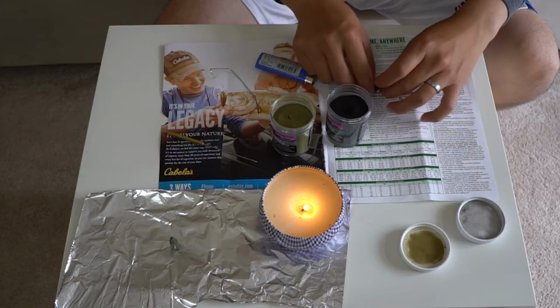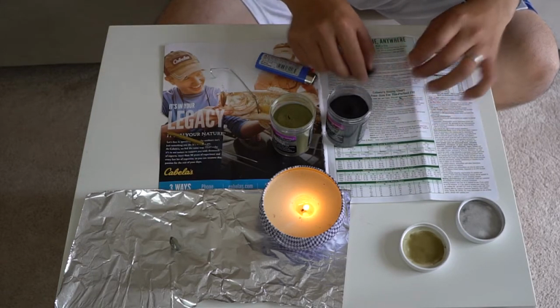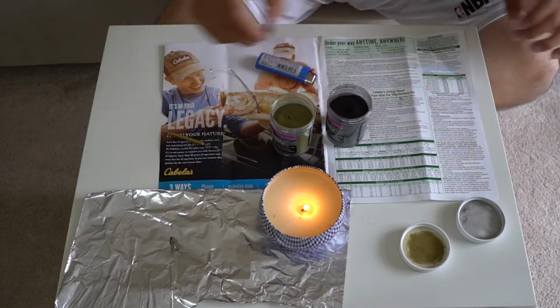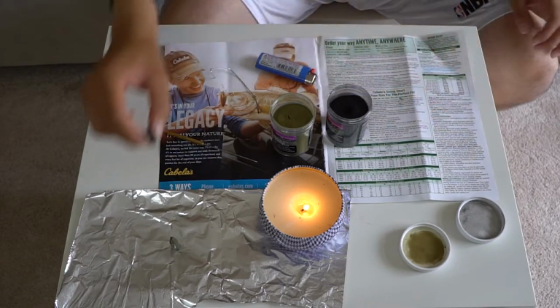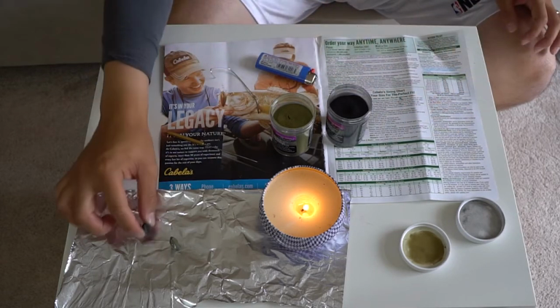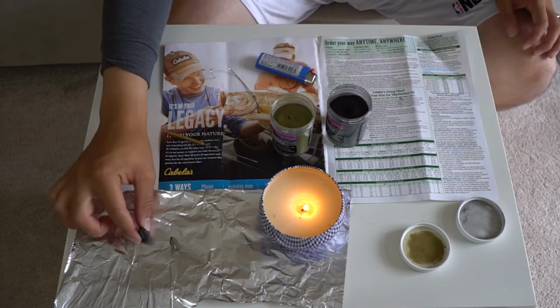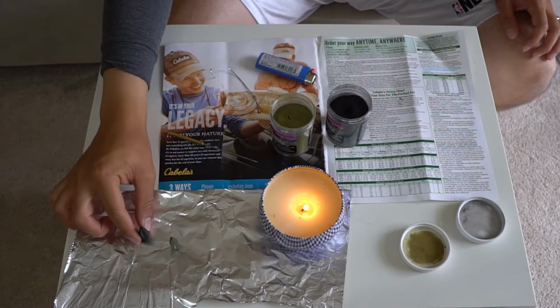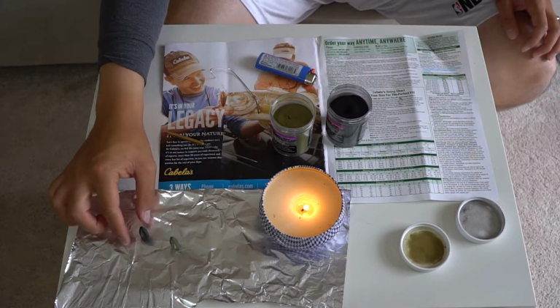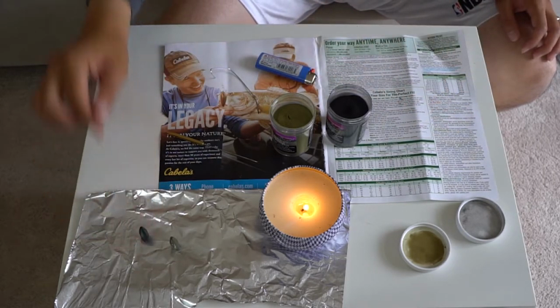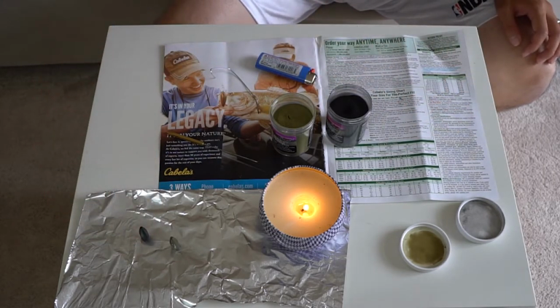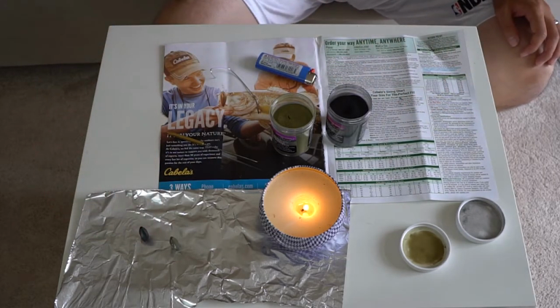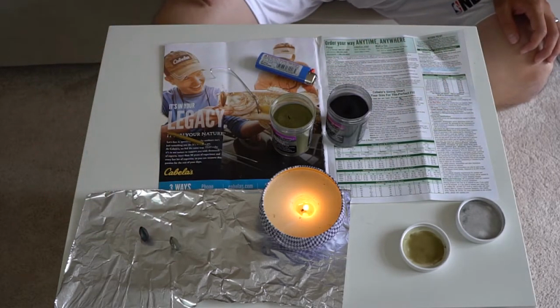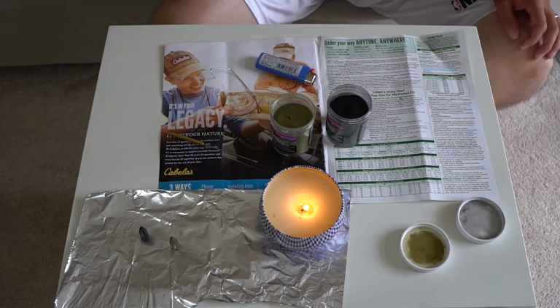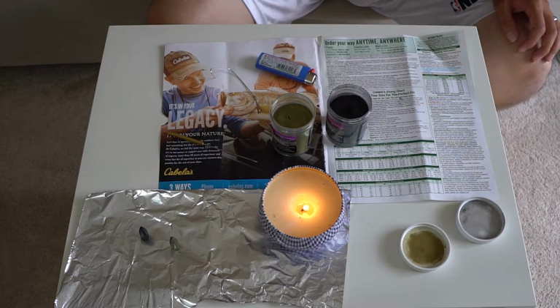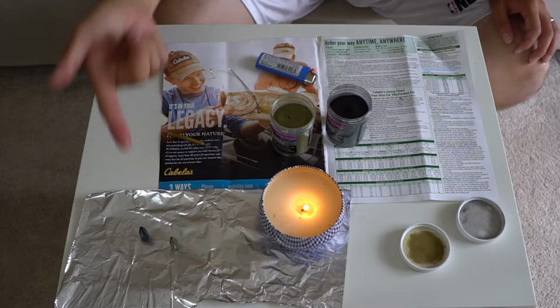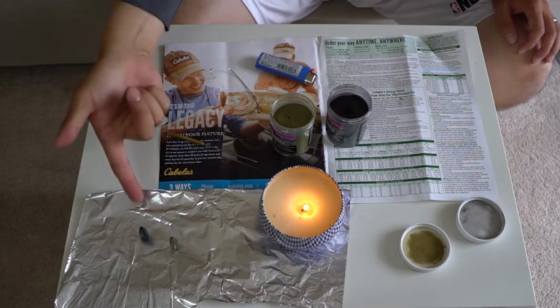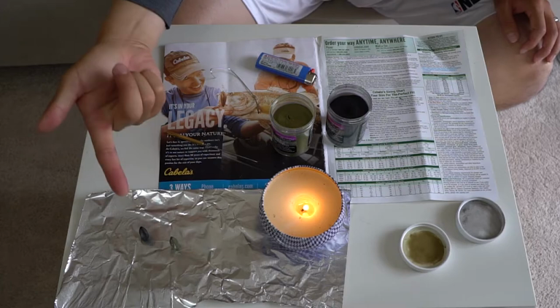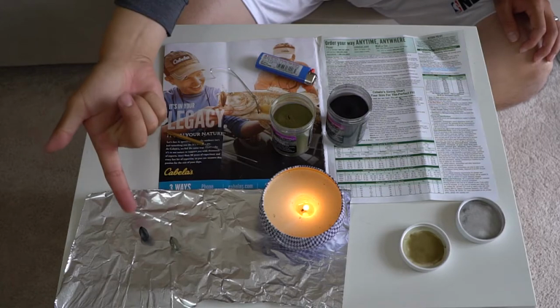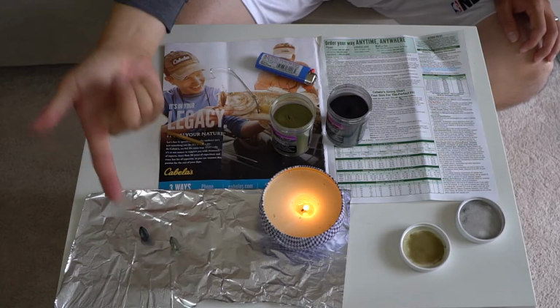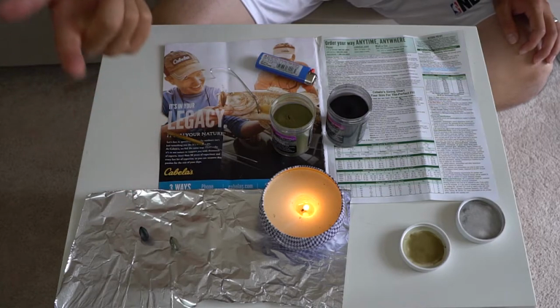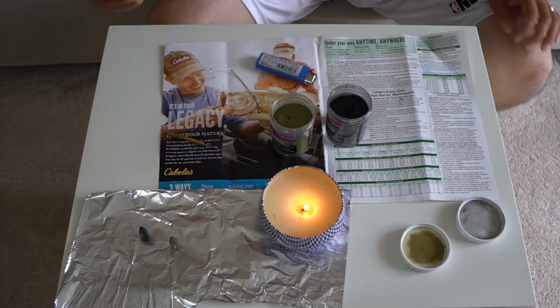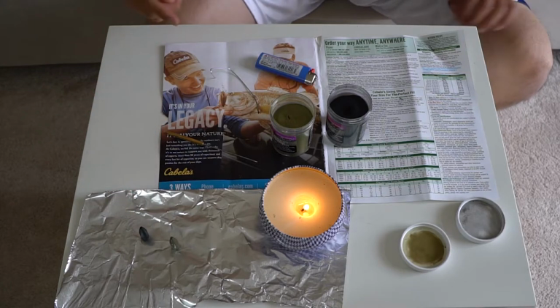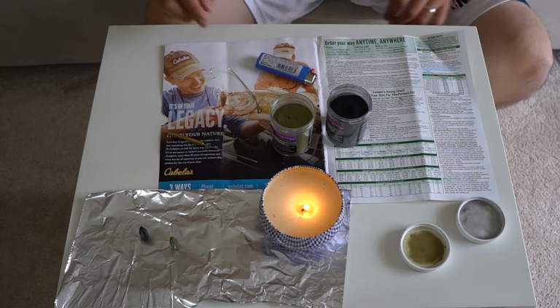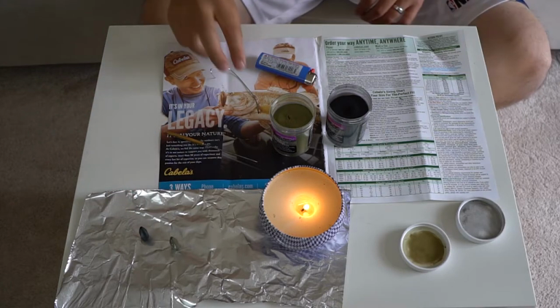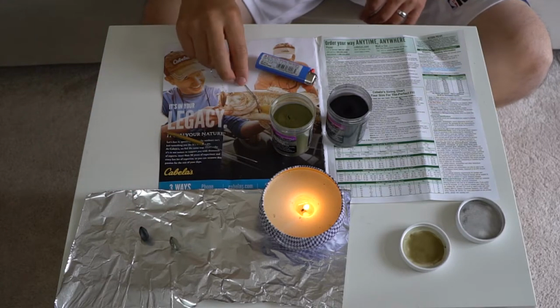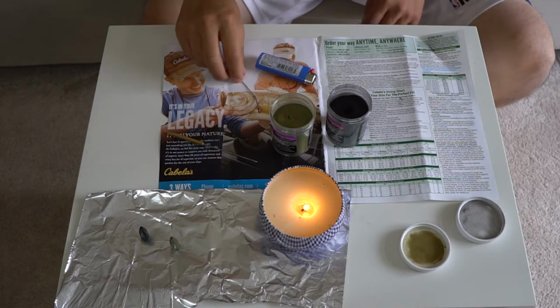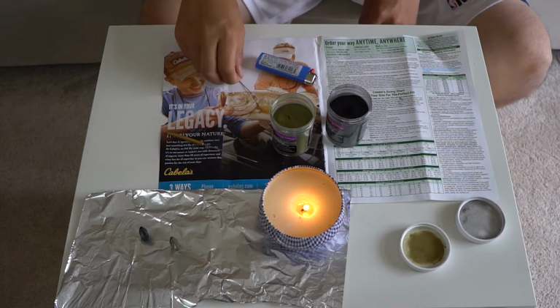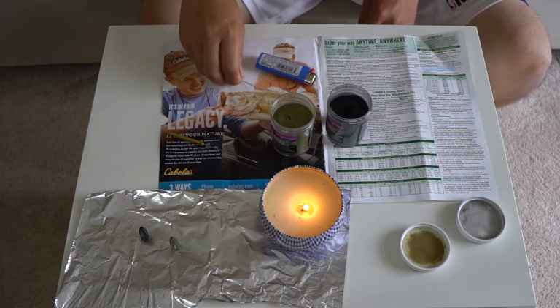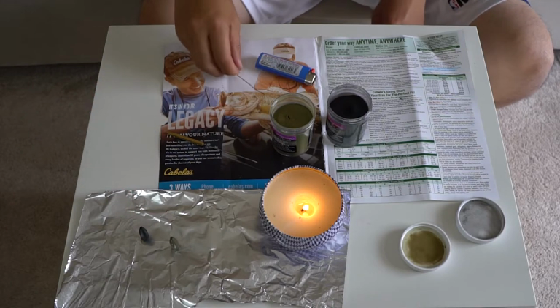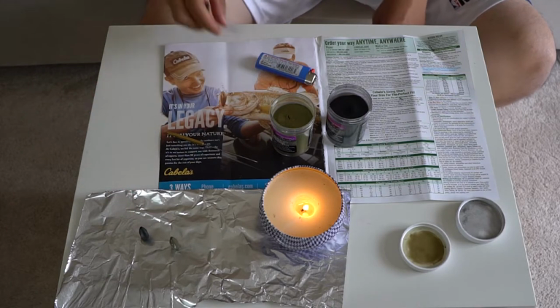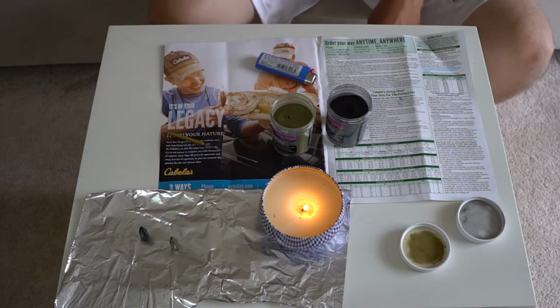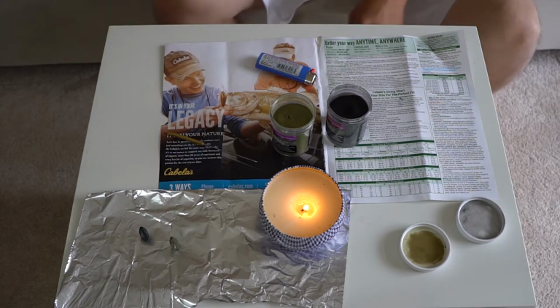Now, once you finish all your painting, you're going to take it to the oven and do some baking.